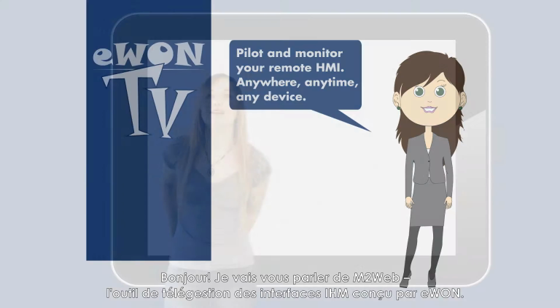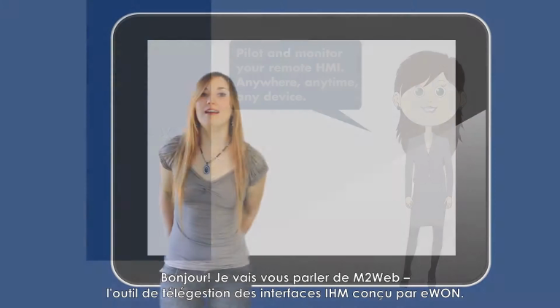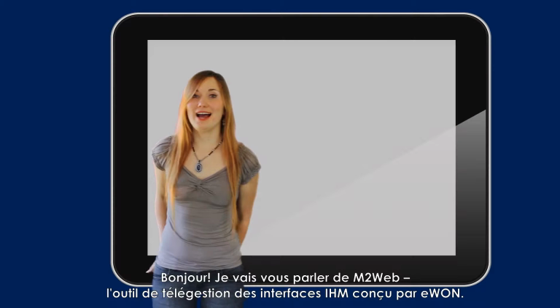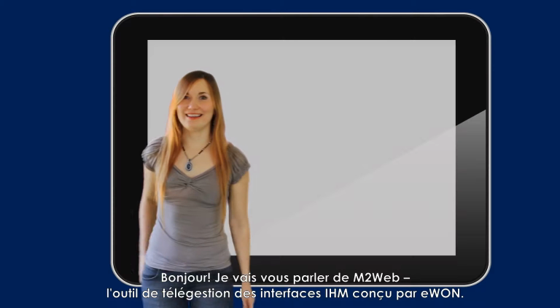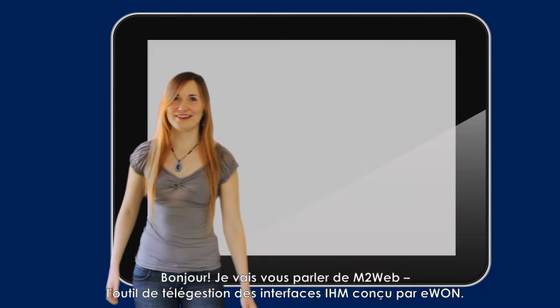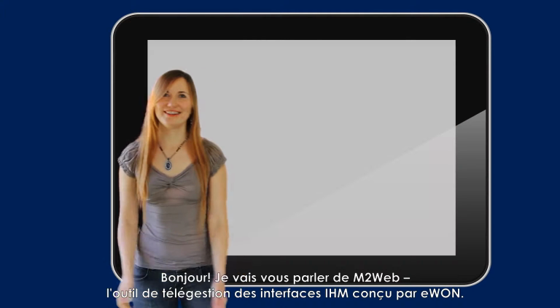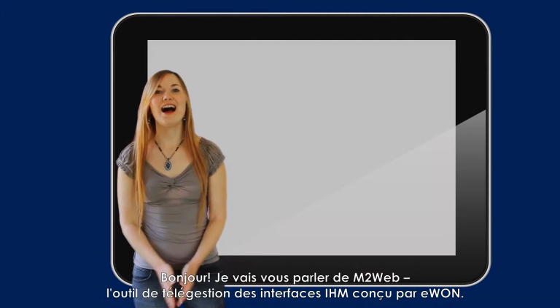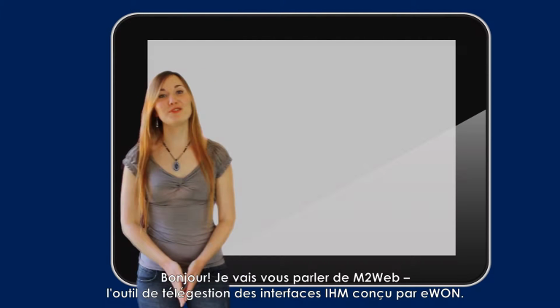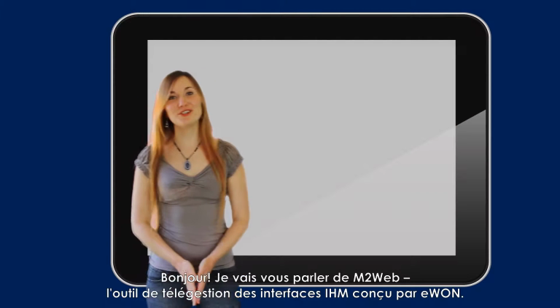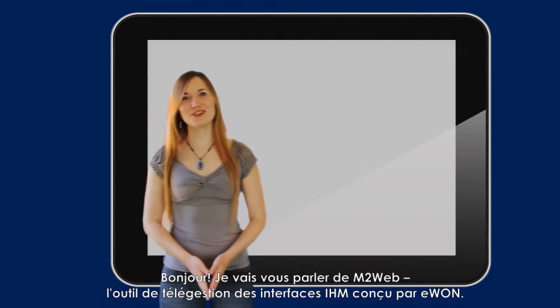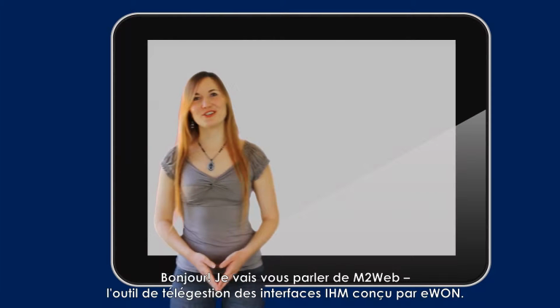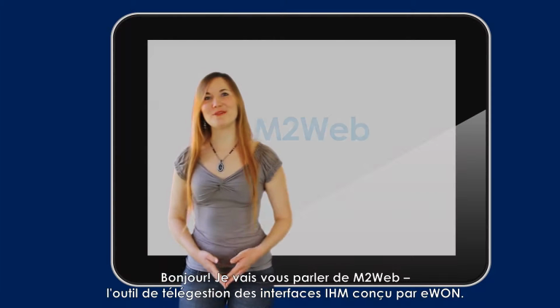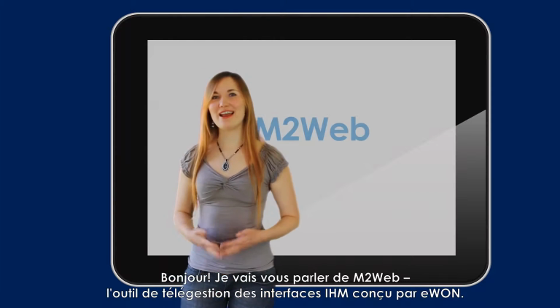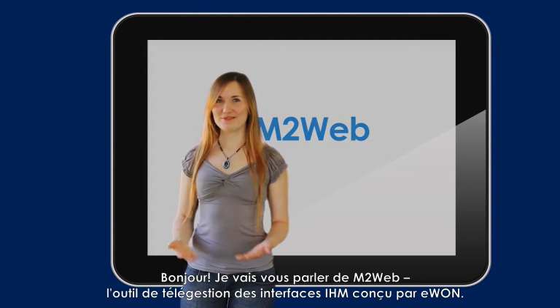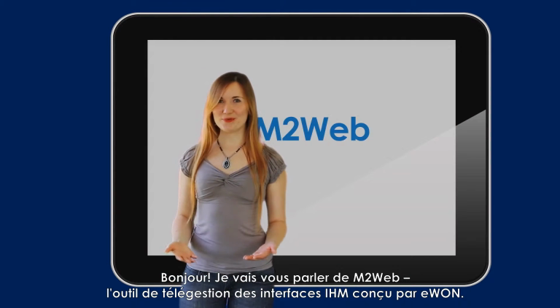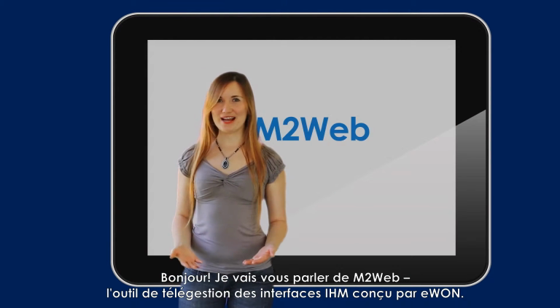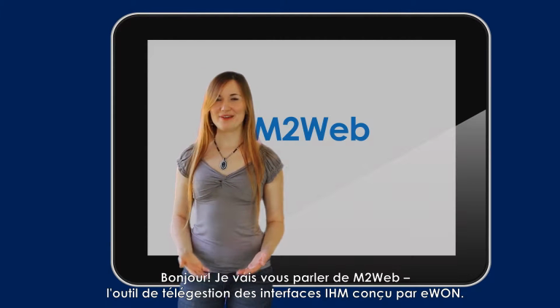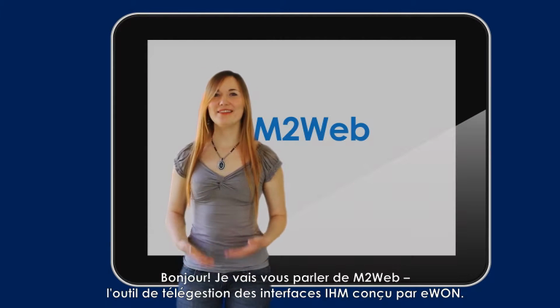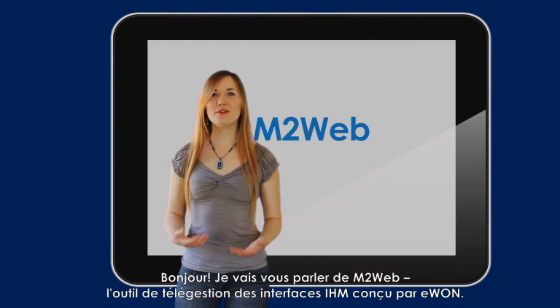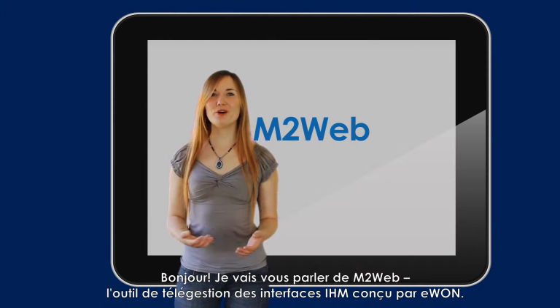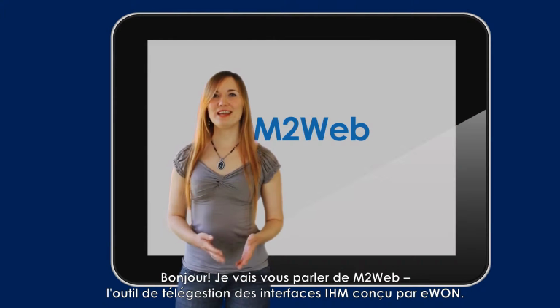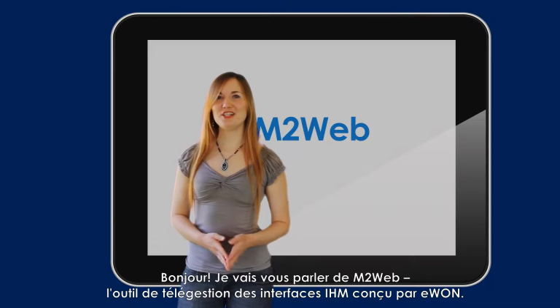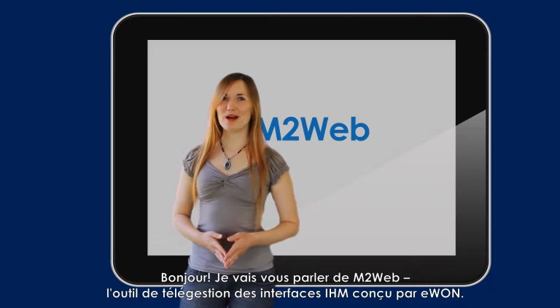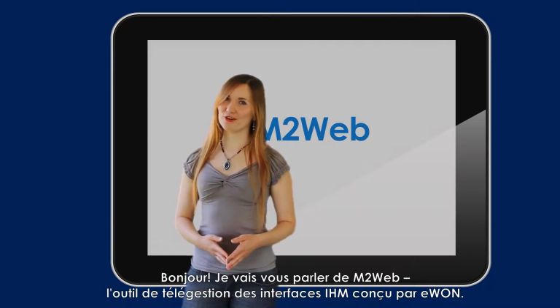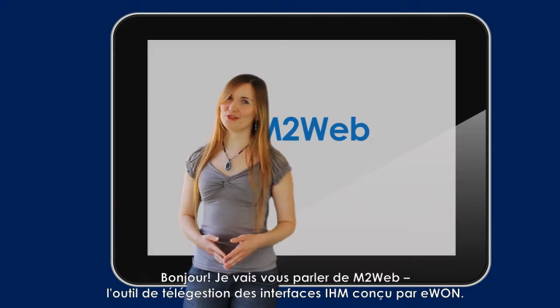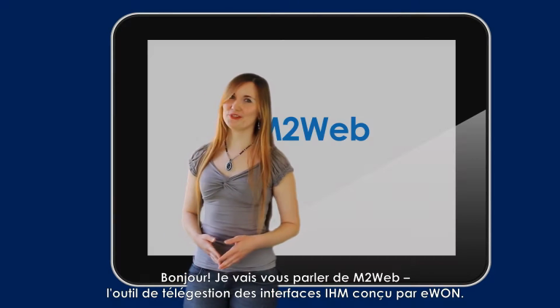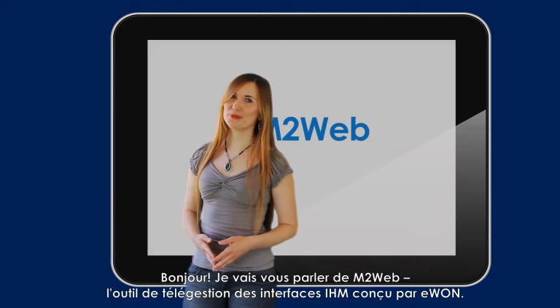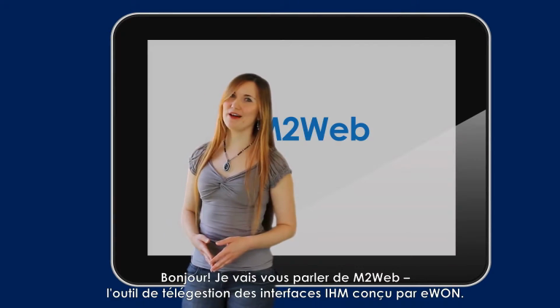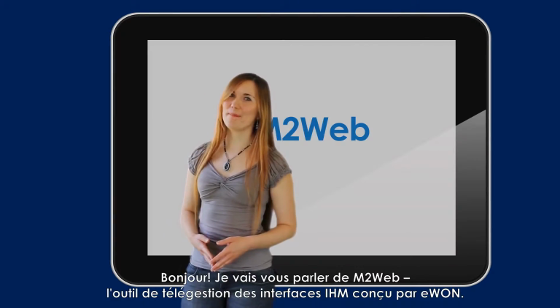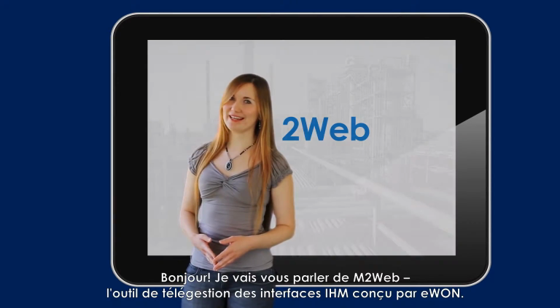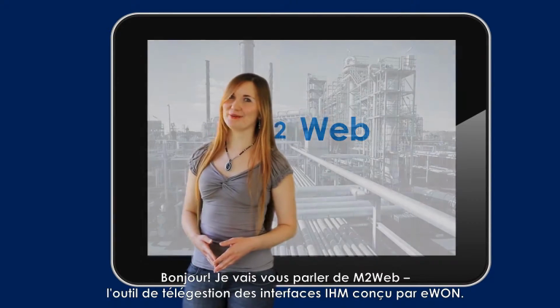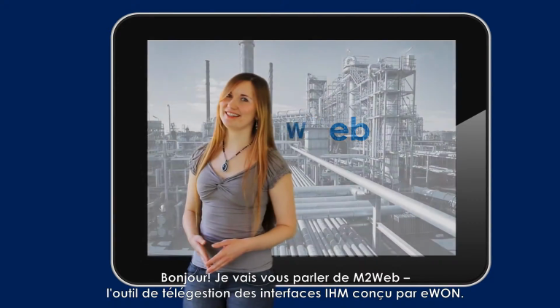Hi there! I'm going to talk to you about M2Web, the remote HMI monitoring tool by E1.